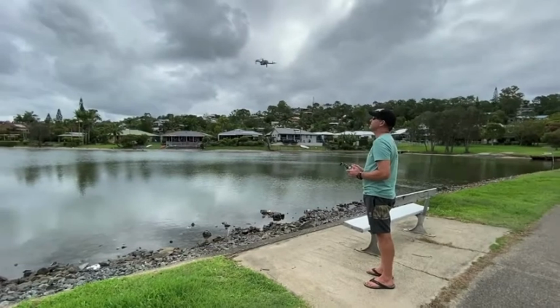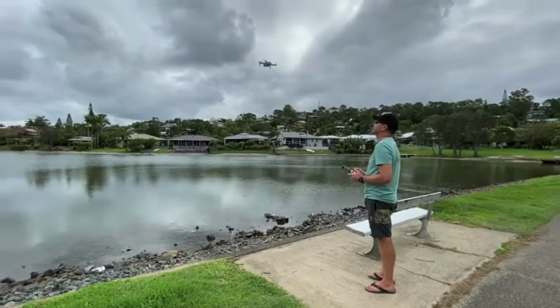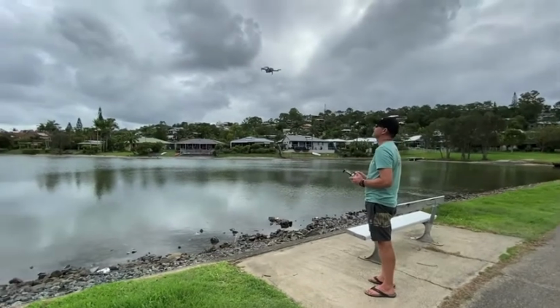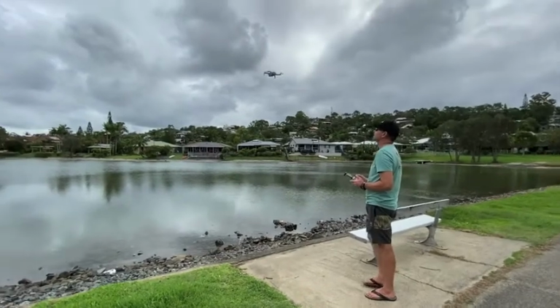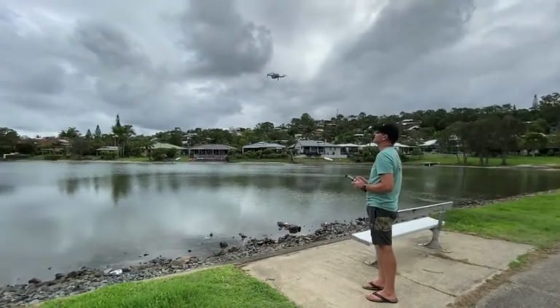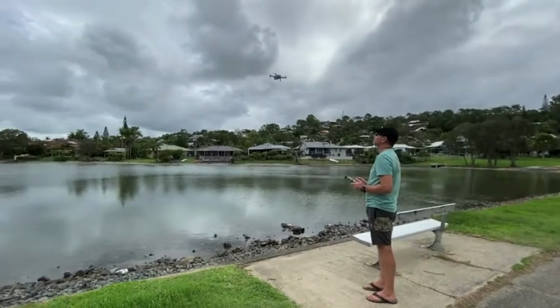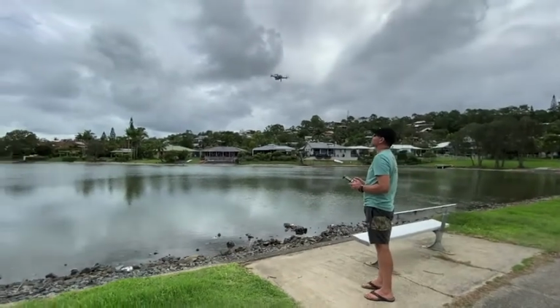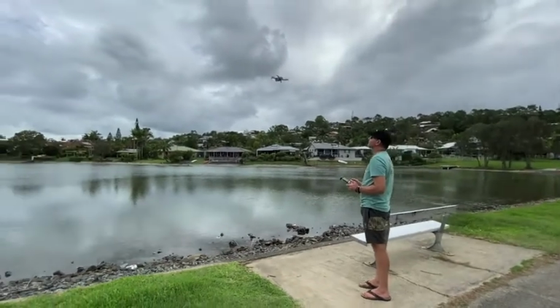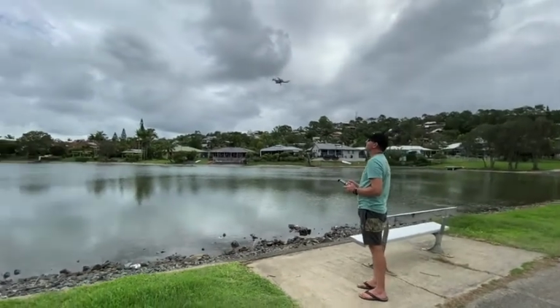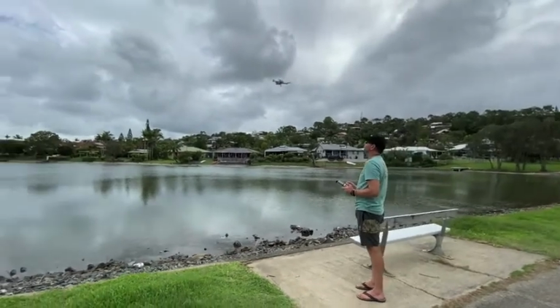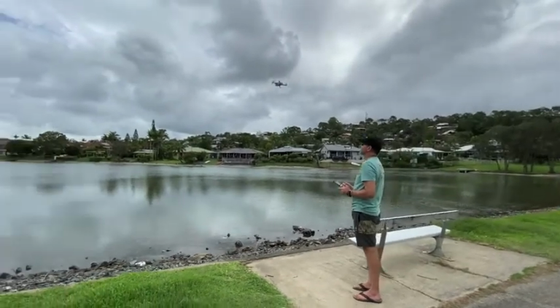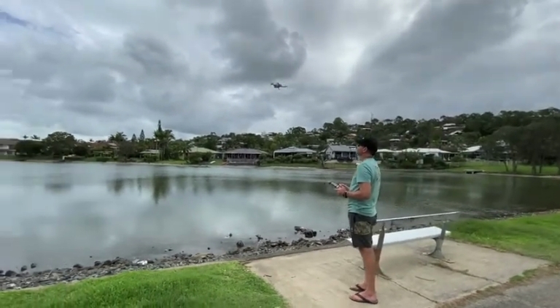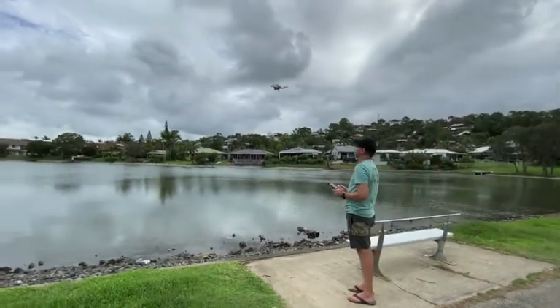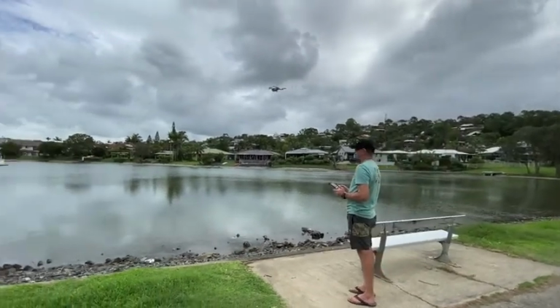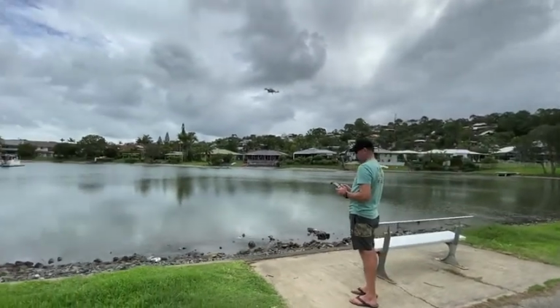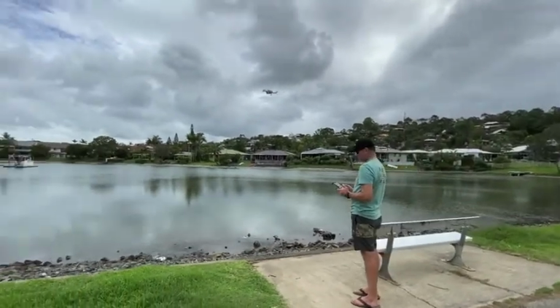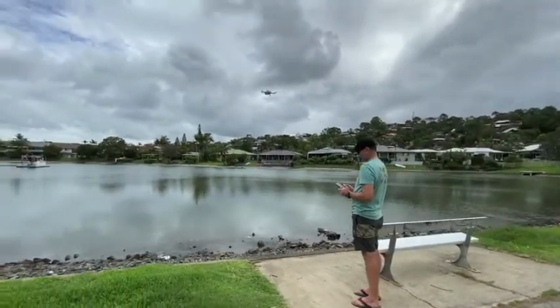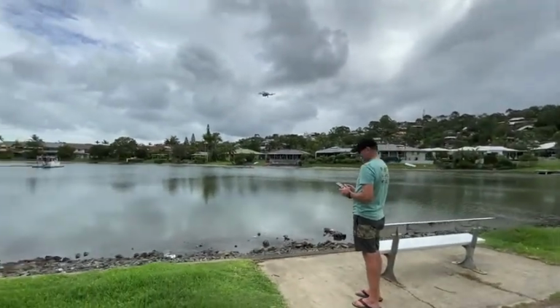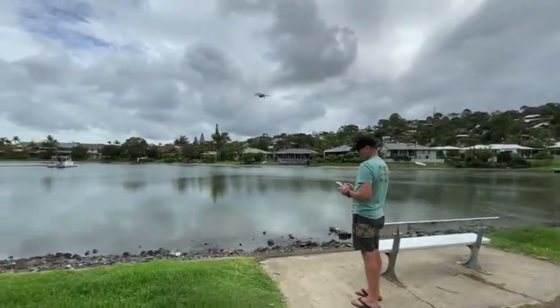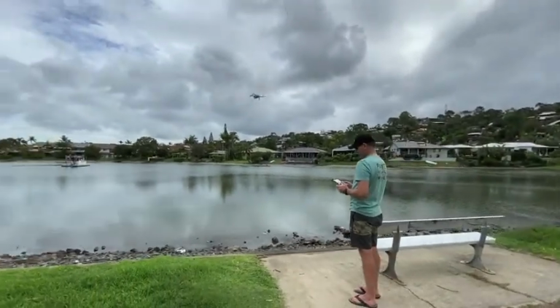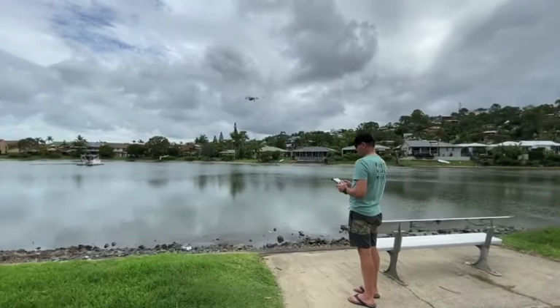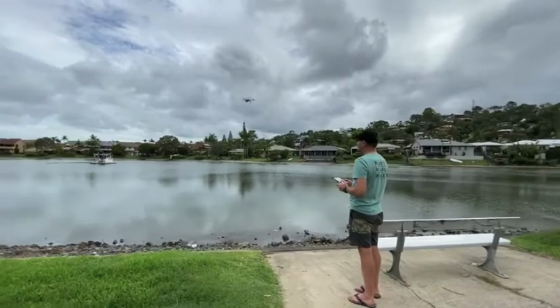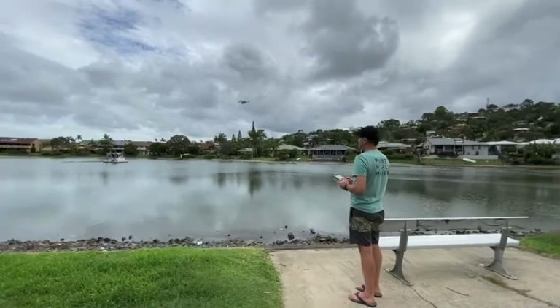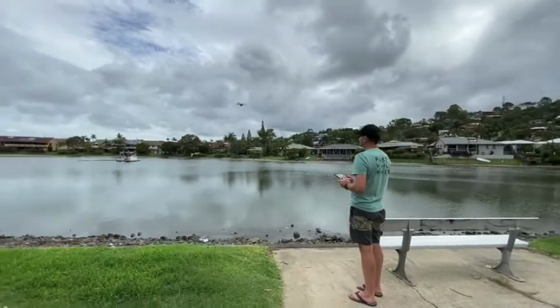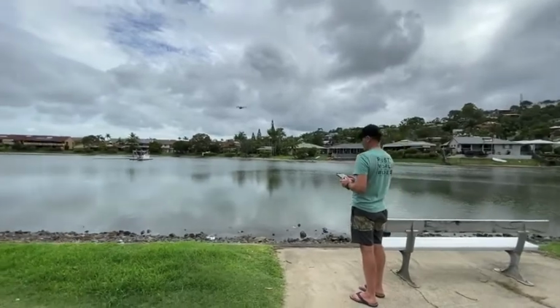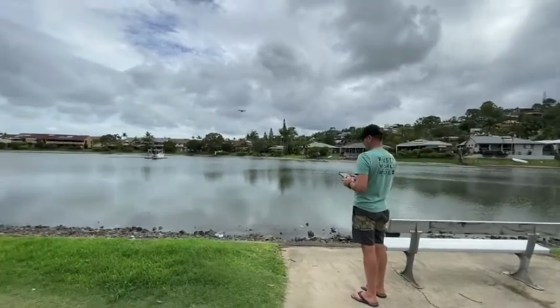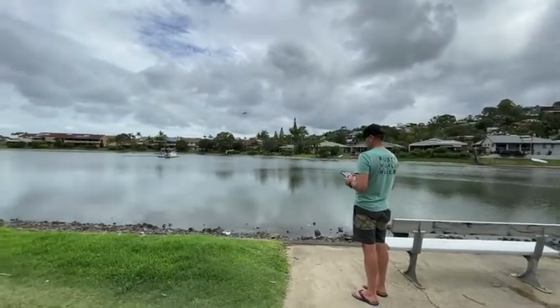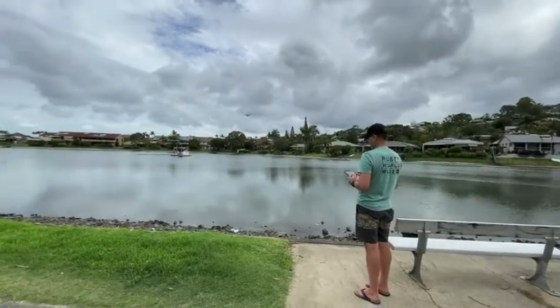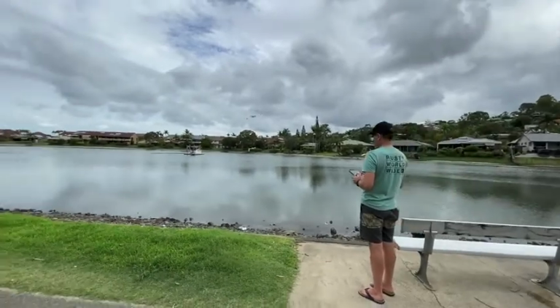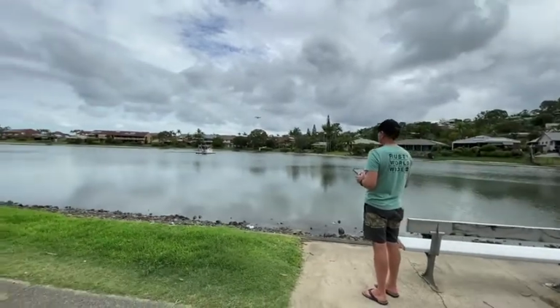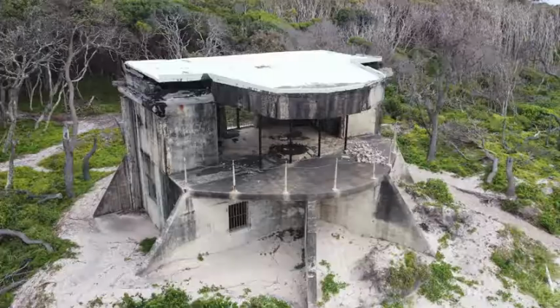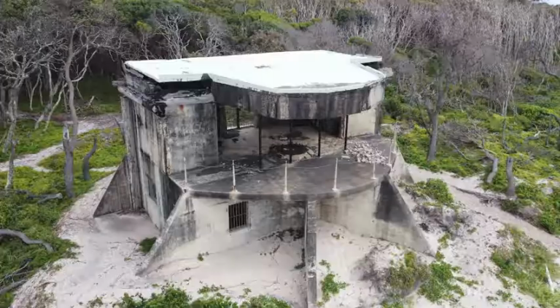It's so easy to fly, super easy controls, but it's very small and quite easy to lose sight of.